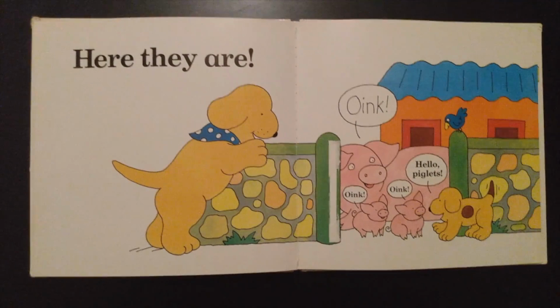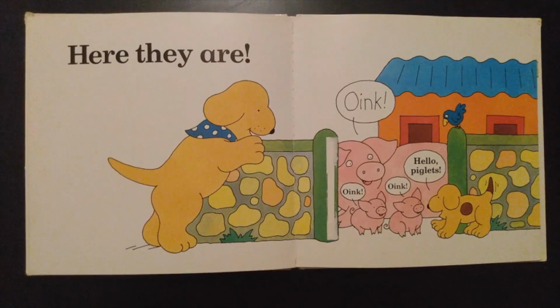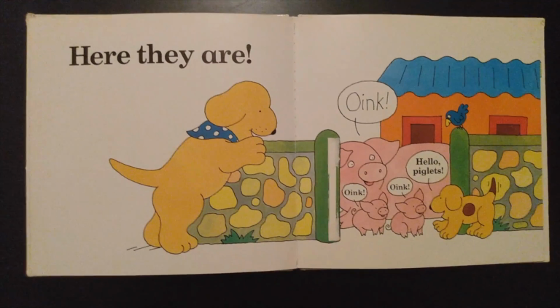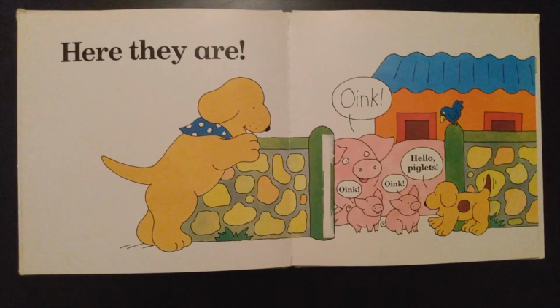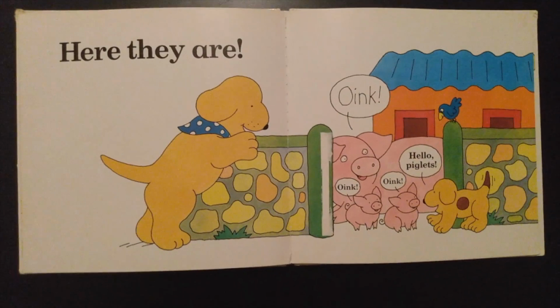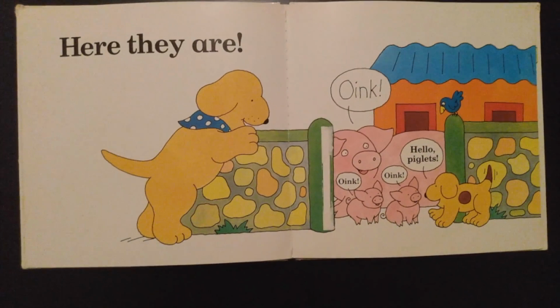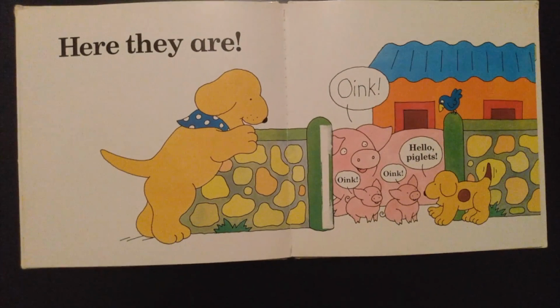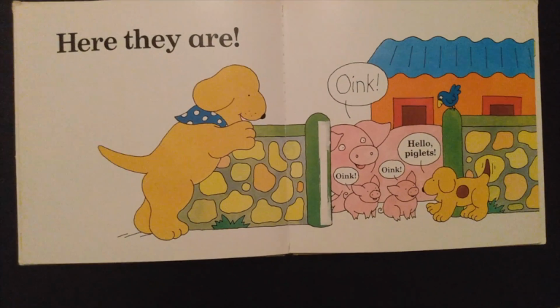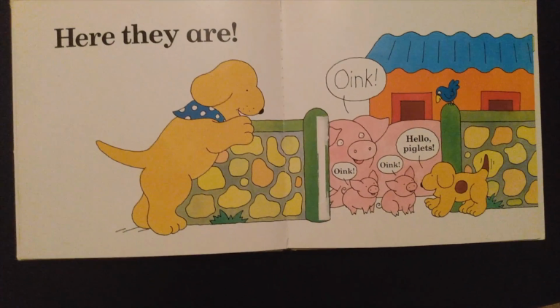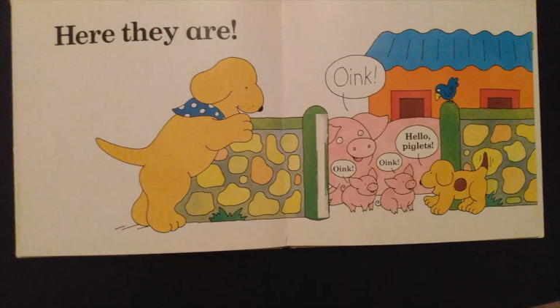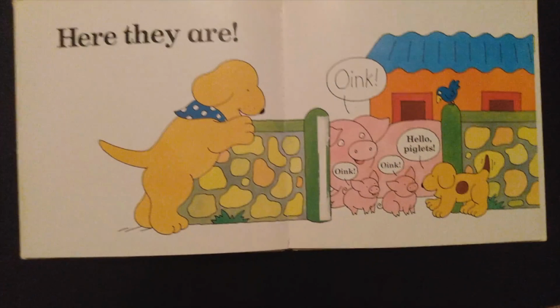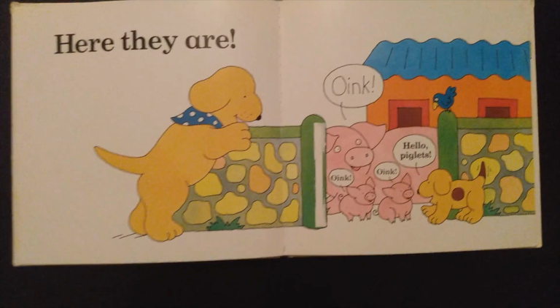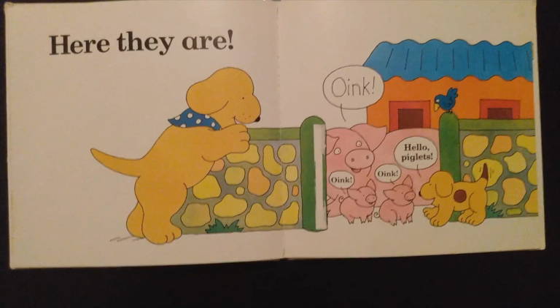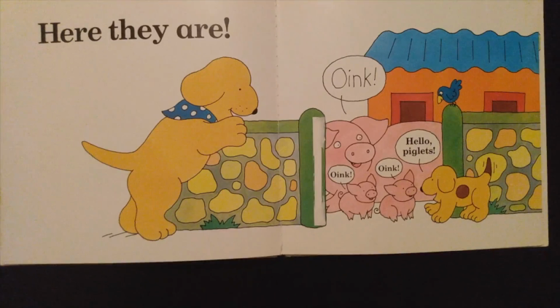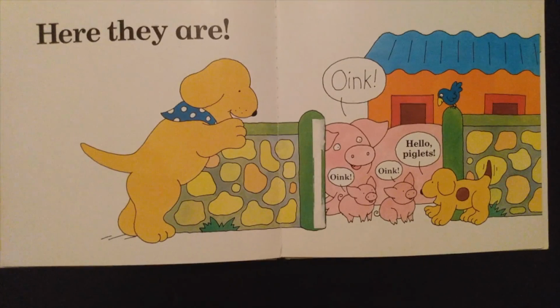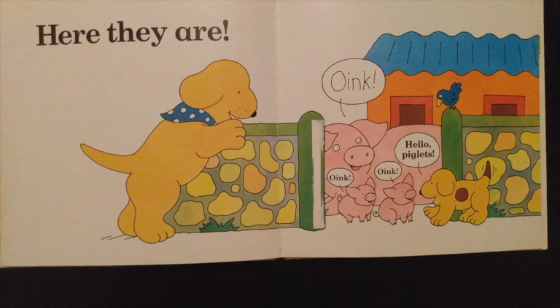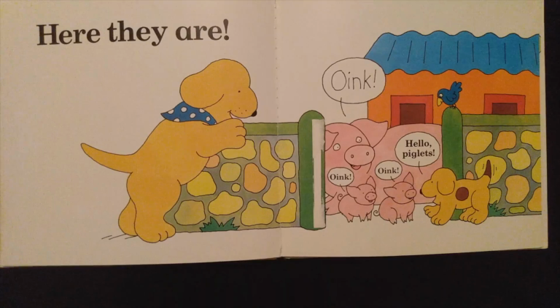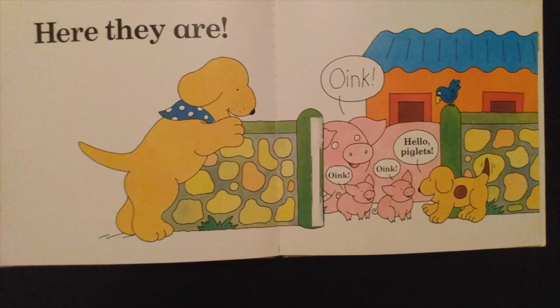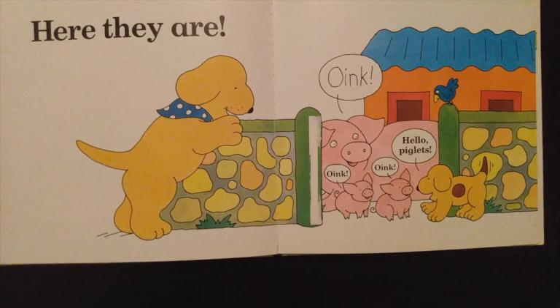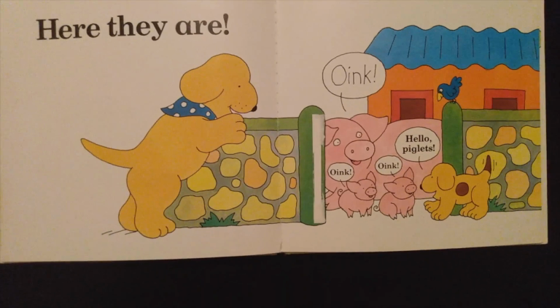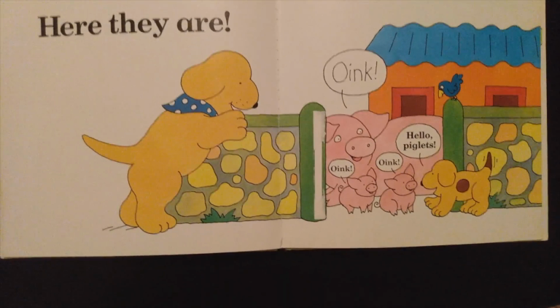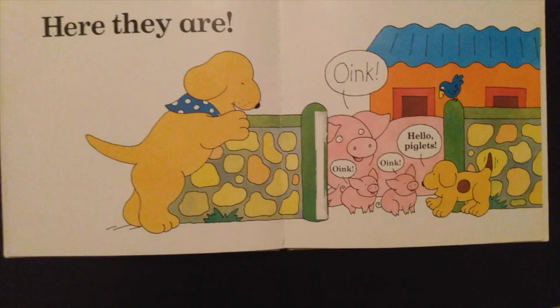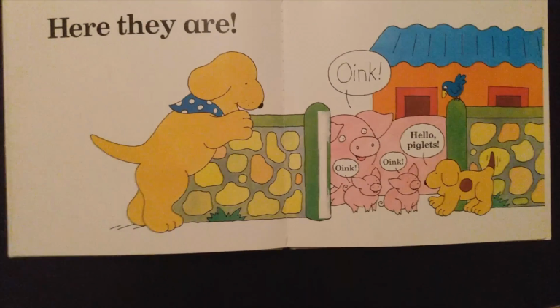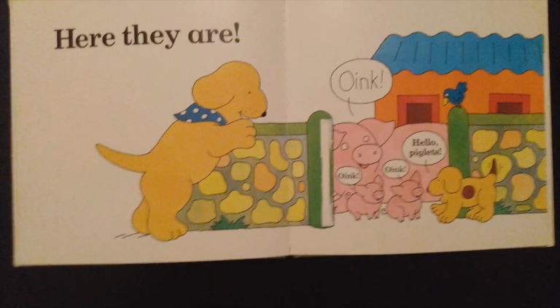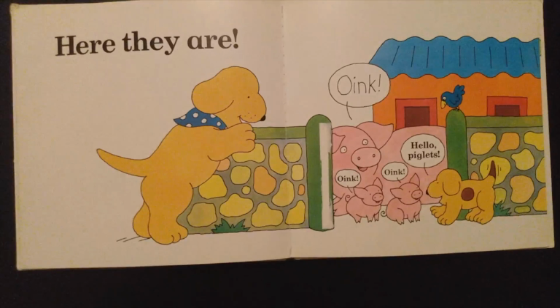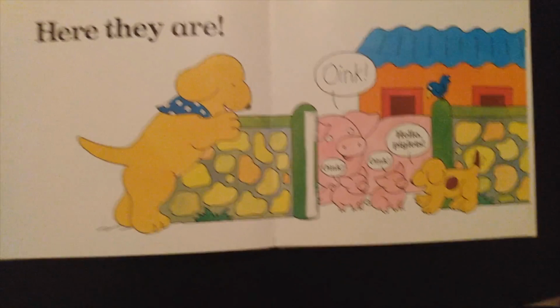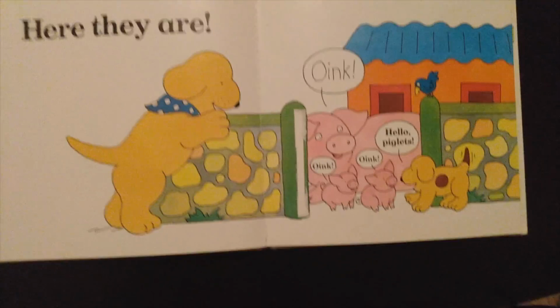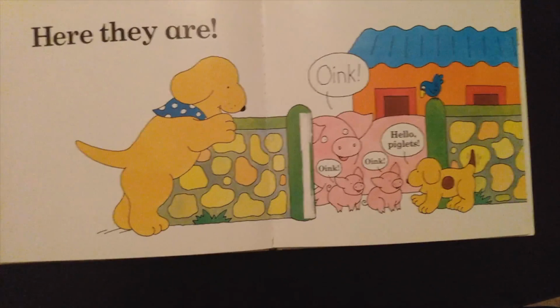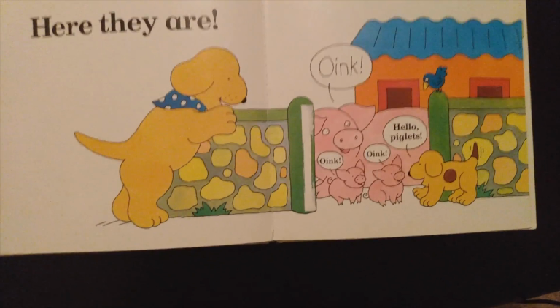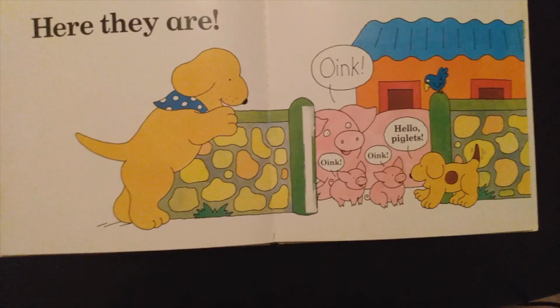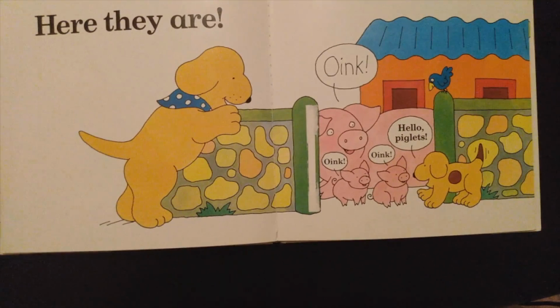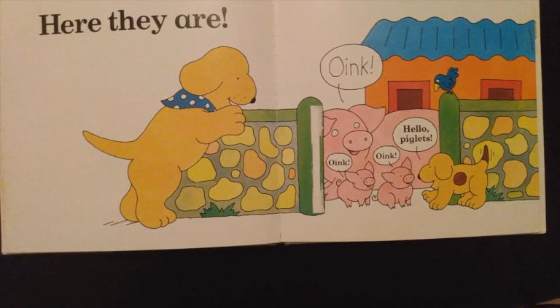Here they are. Oink. Hello, piglets. Oink, oink. A piglet is a baby pig.